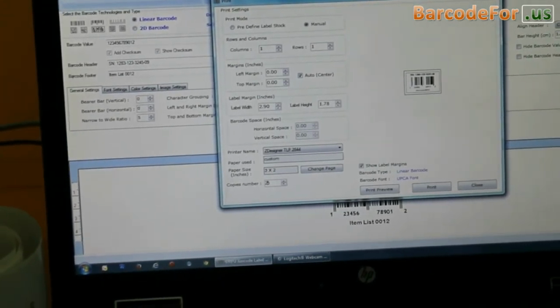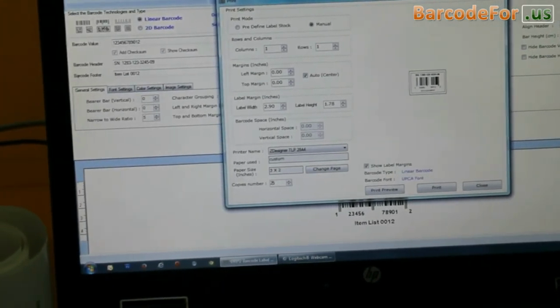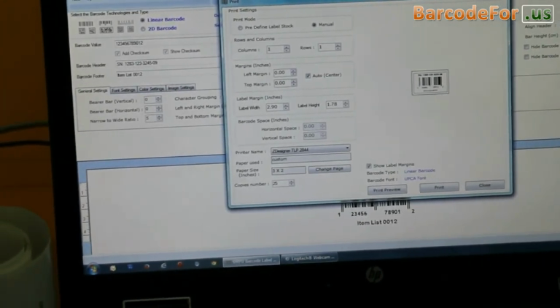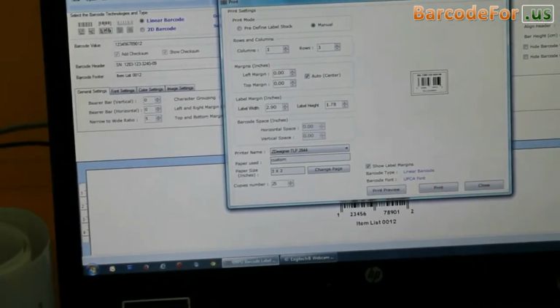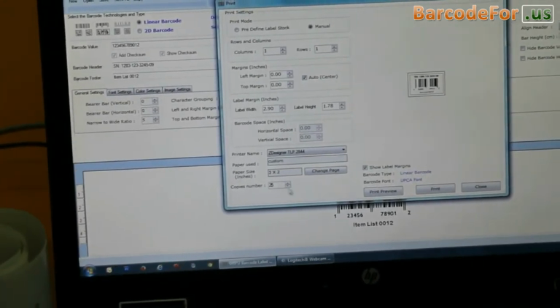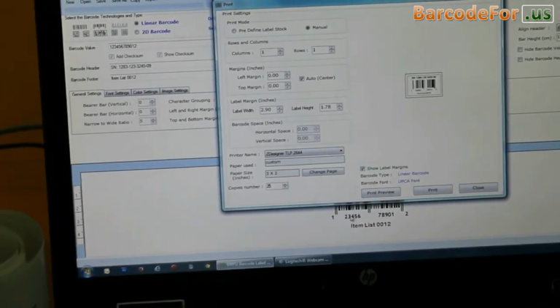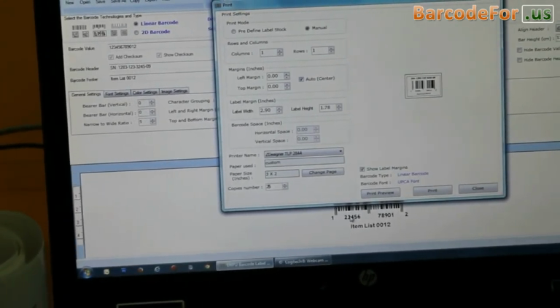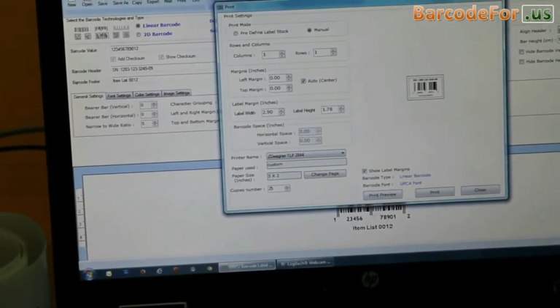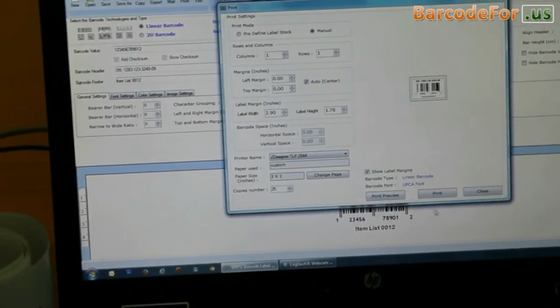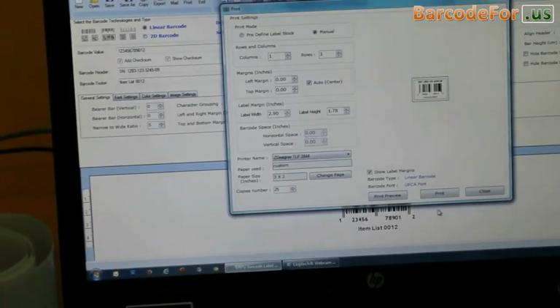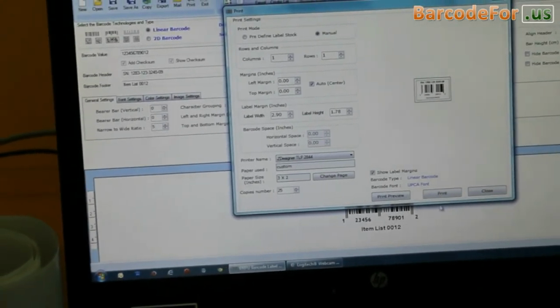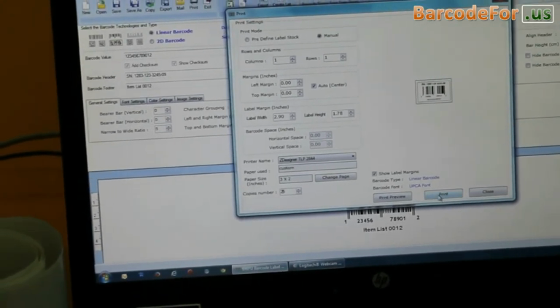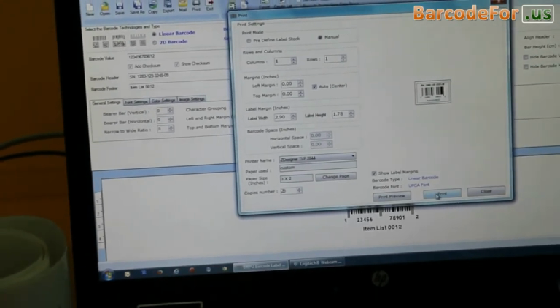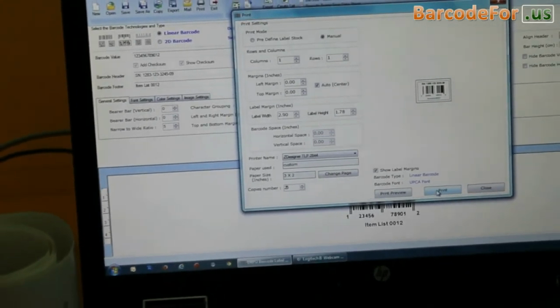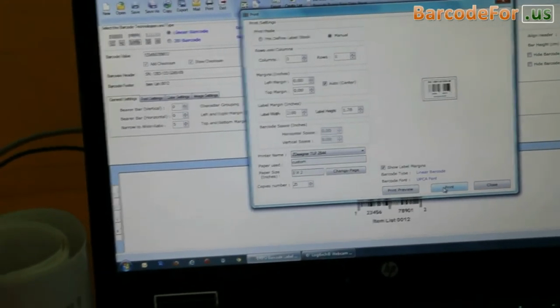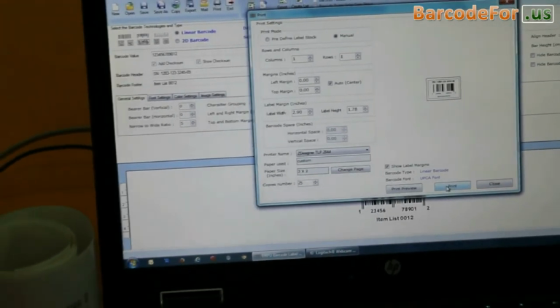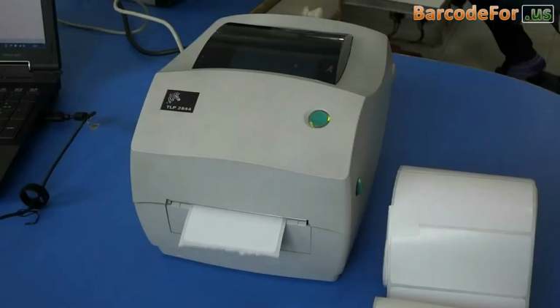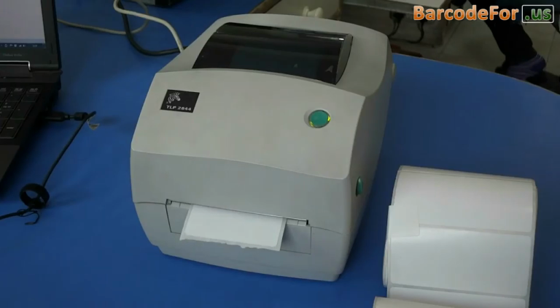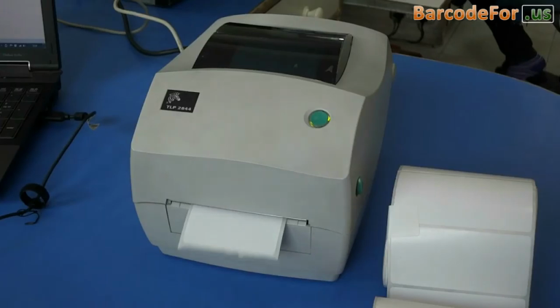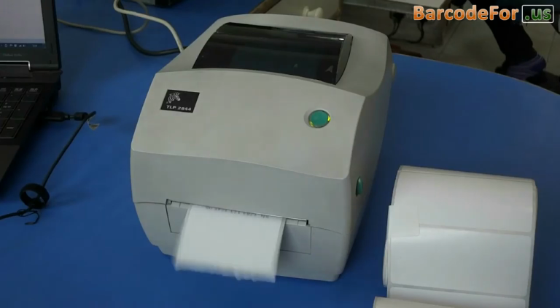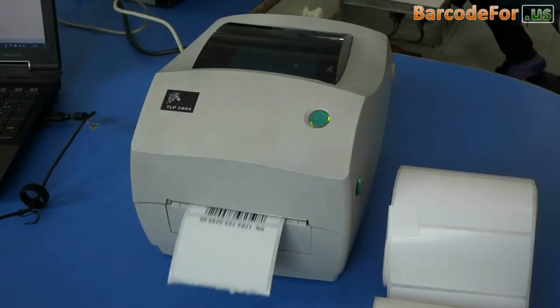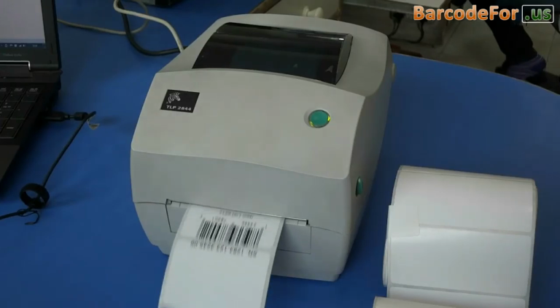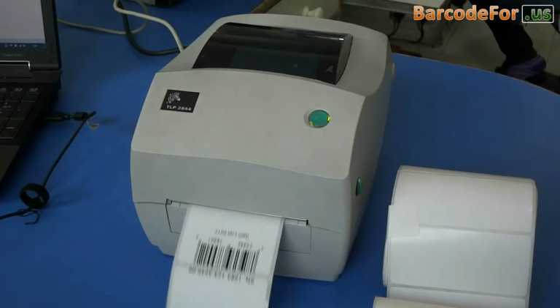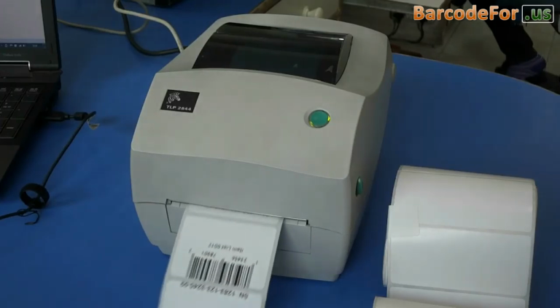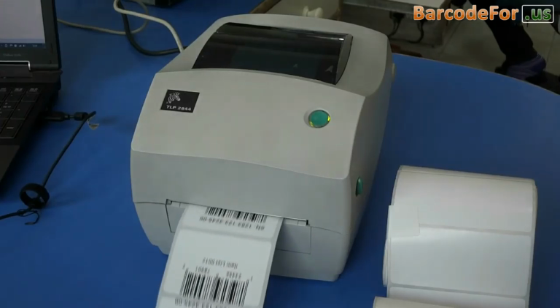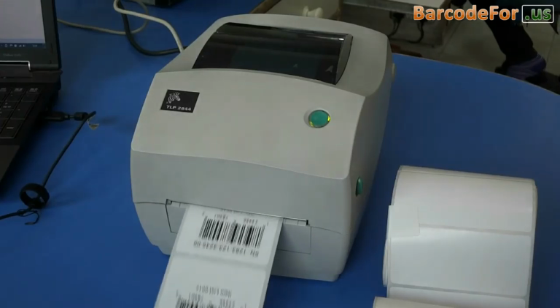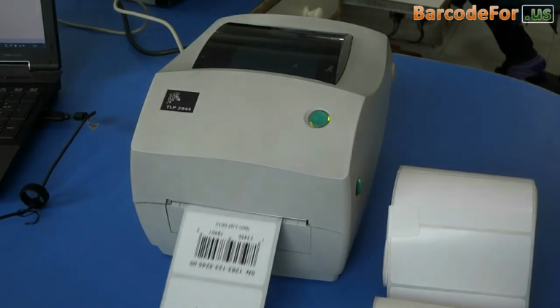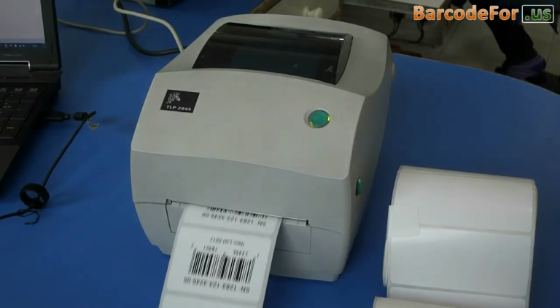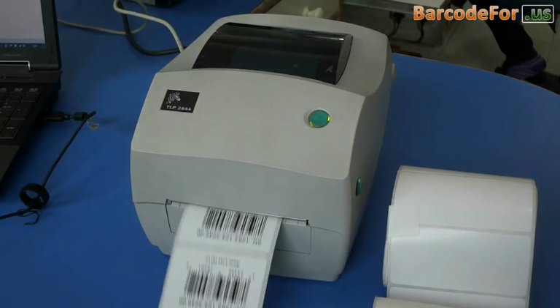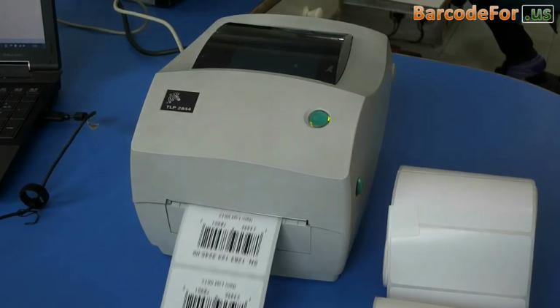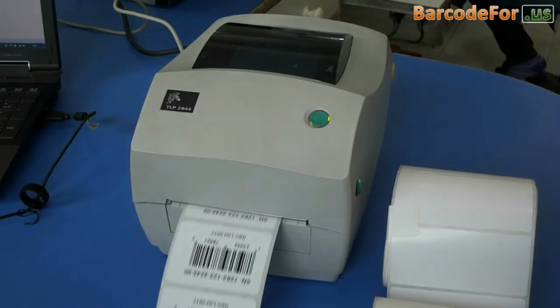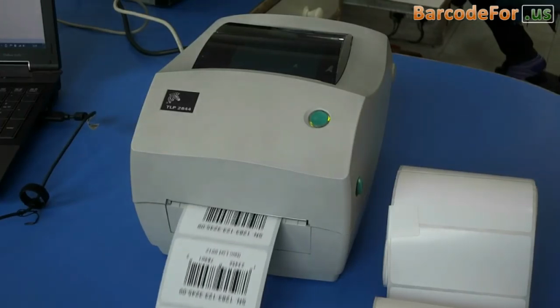Click on print. Barcode labels are printing.